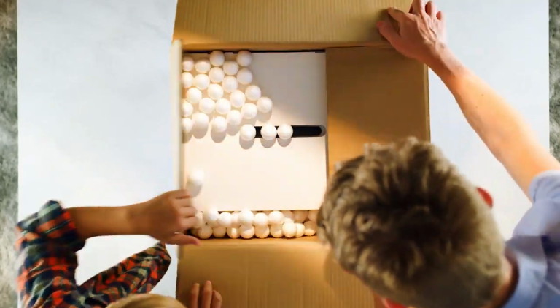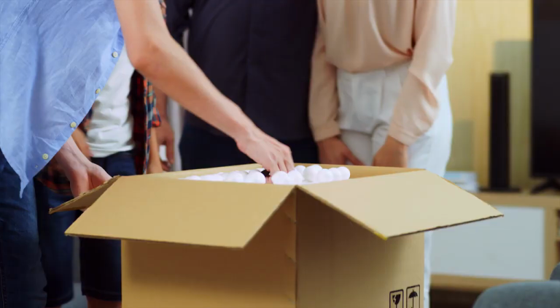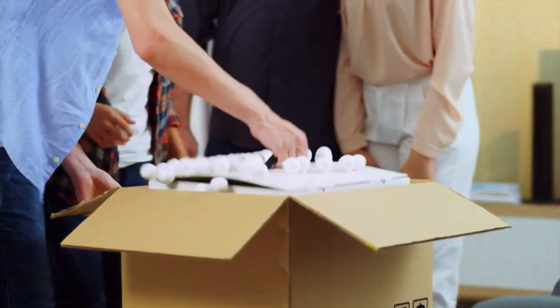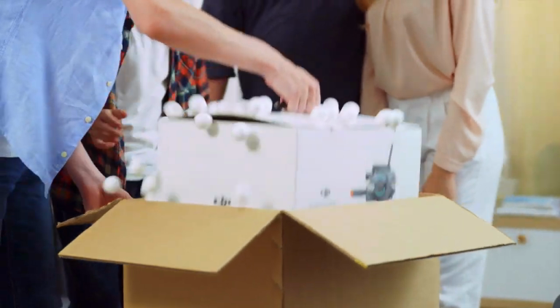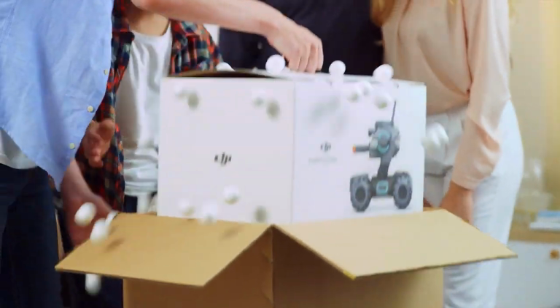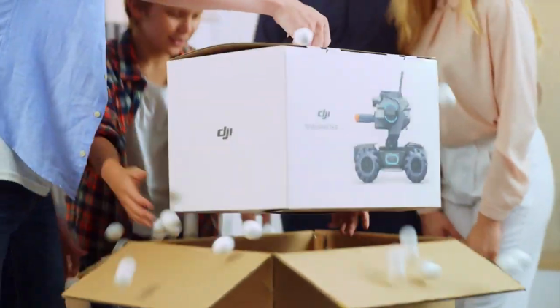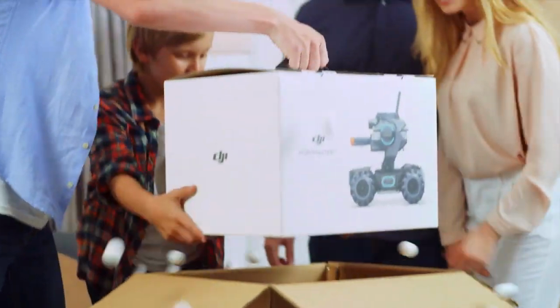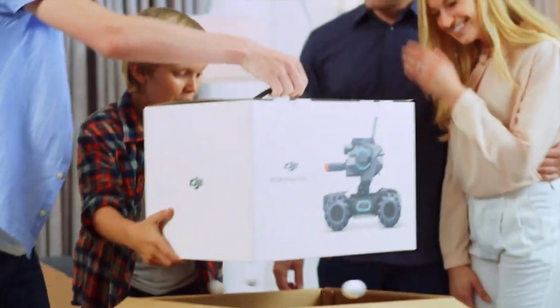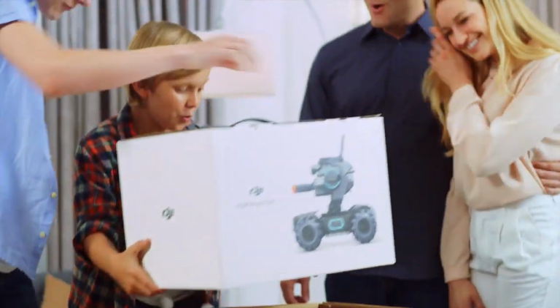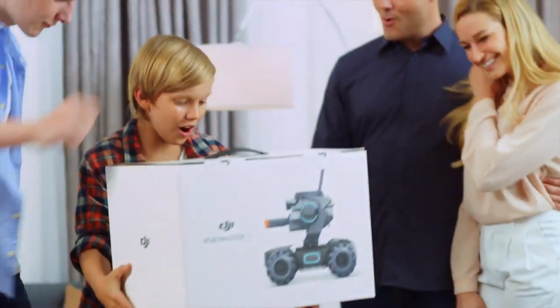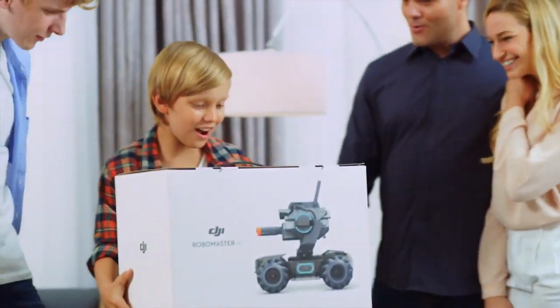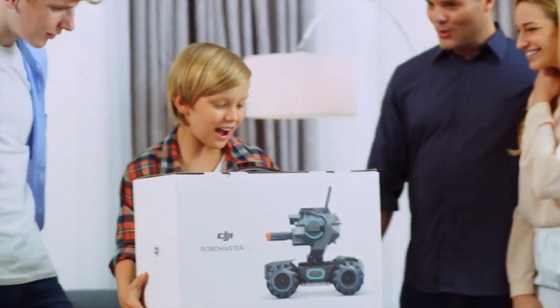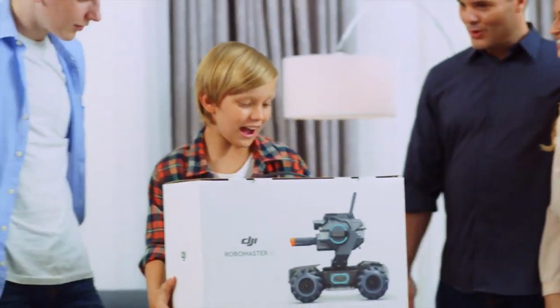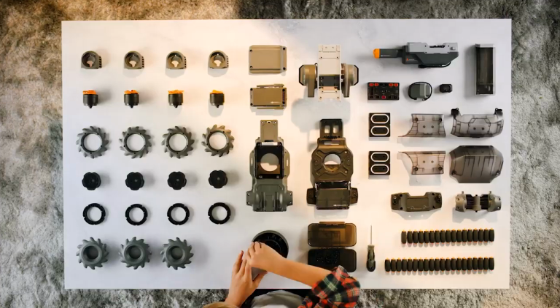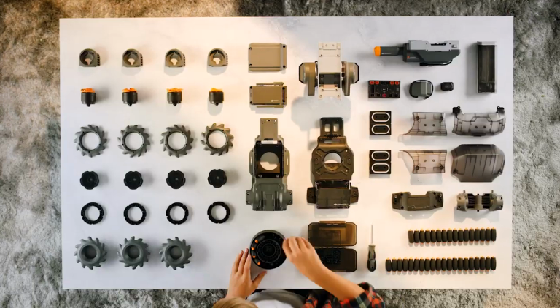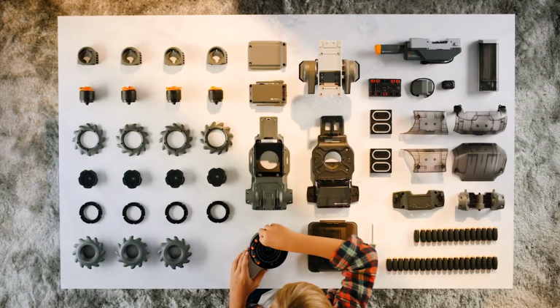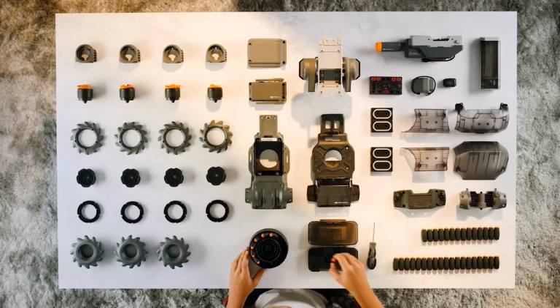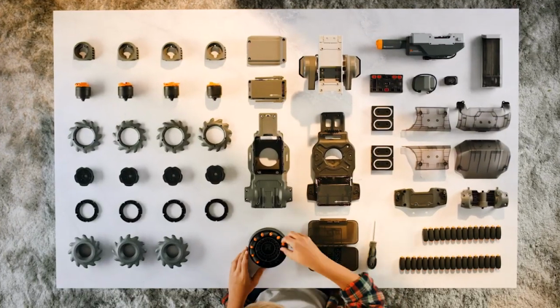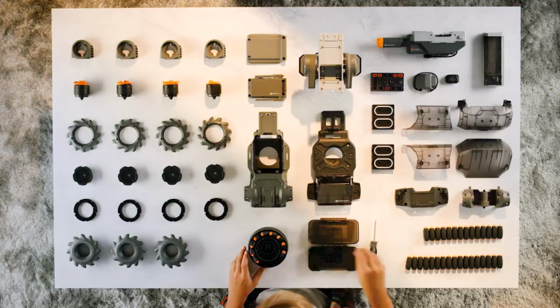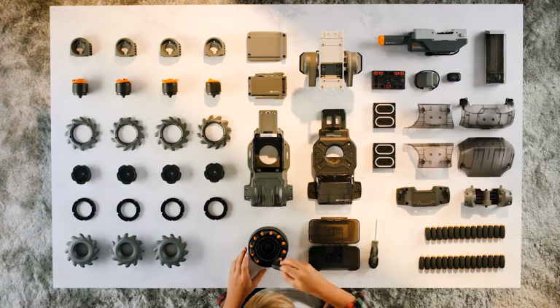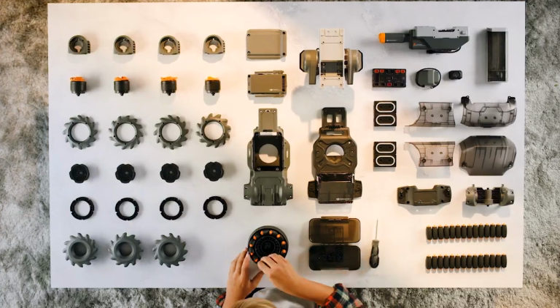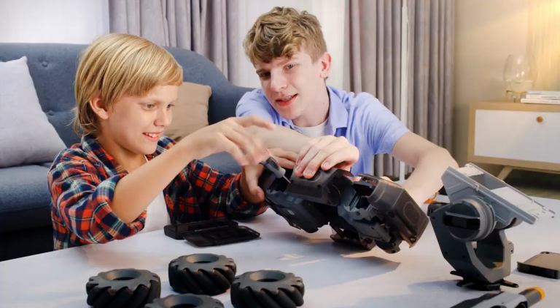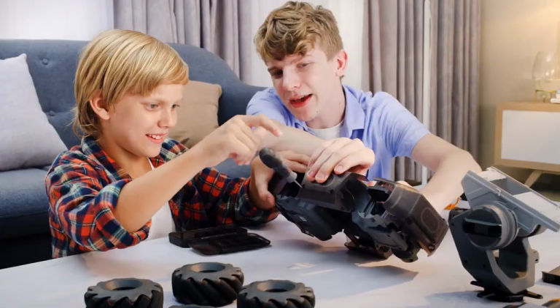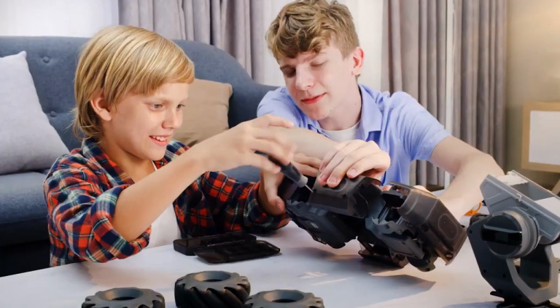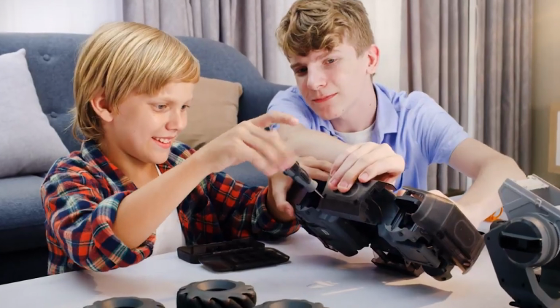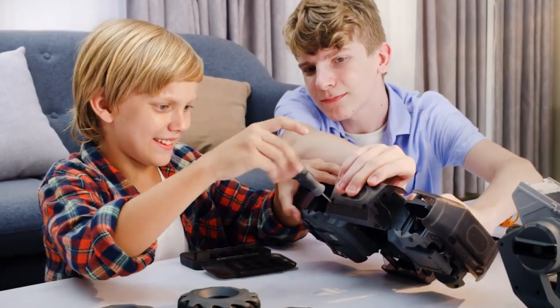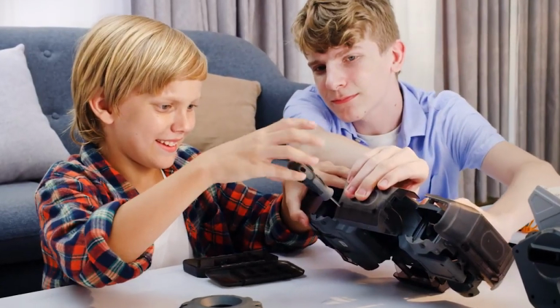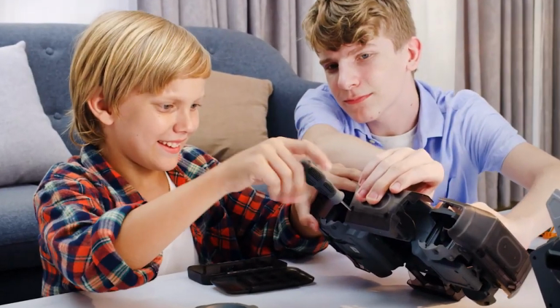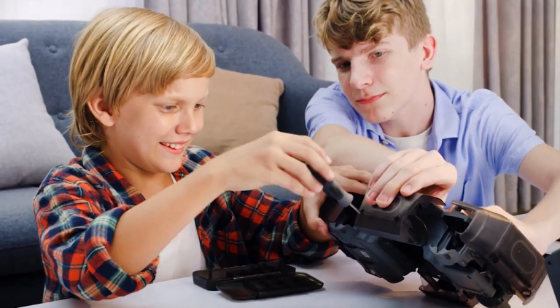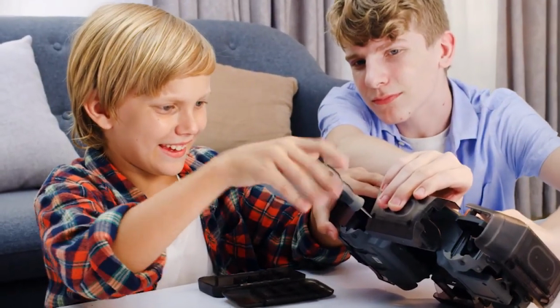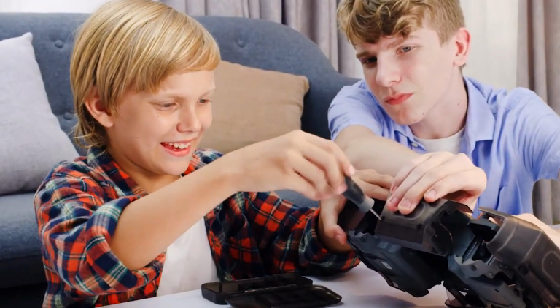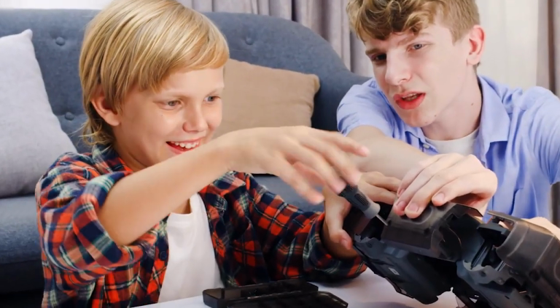Meet the RoboMaster S1, the smart educational robot that opens up a whole new world of learning.